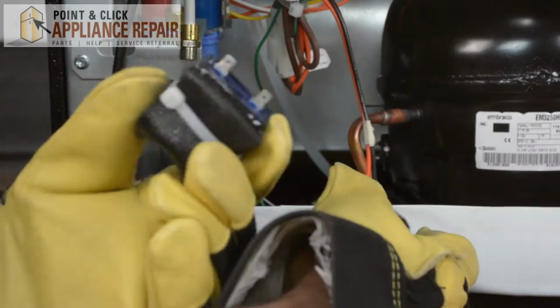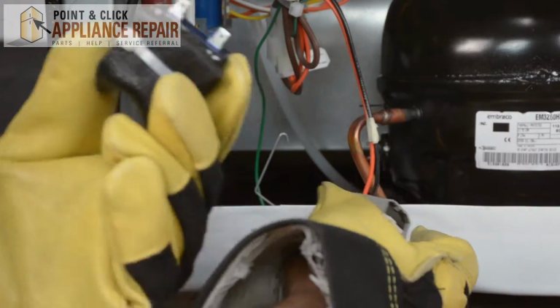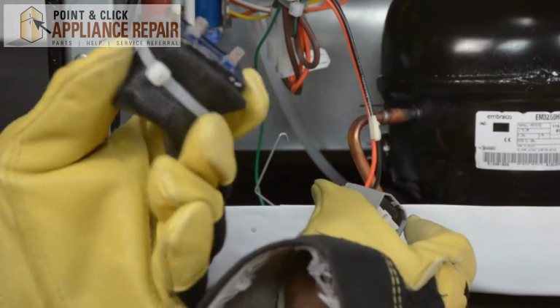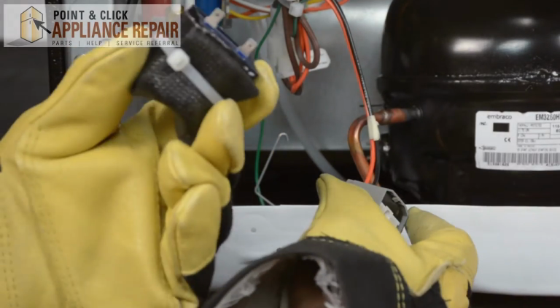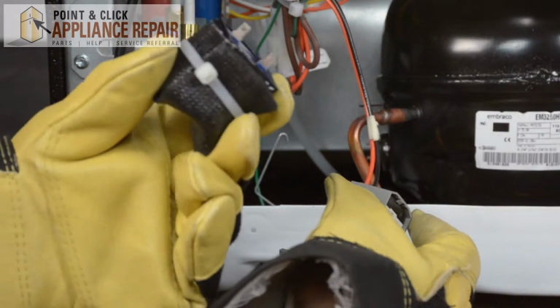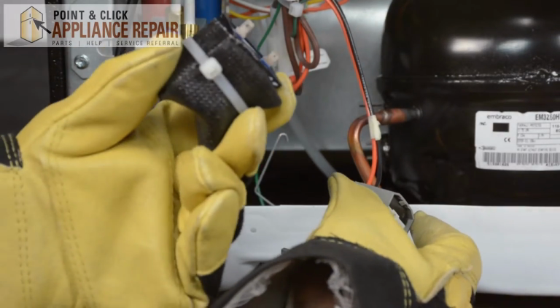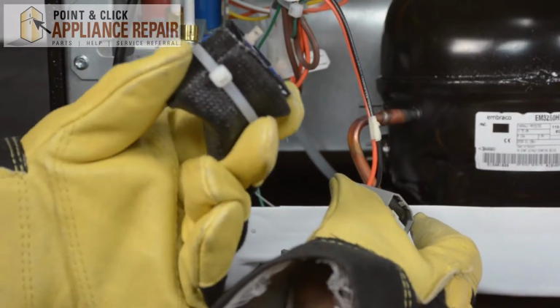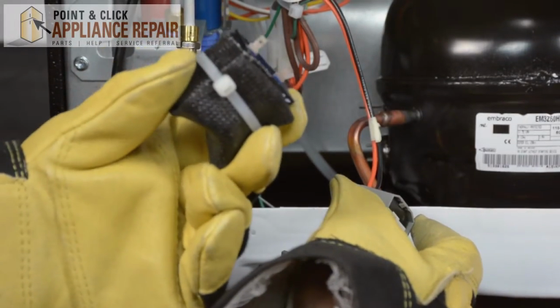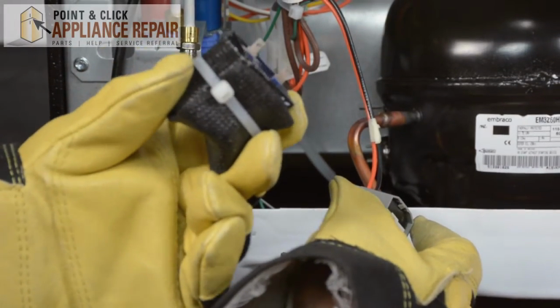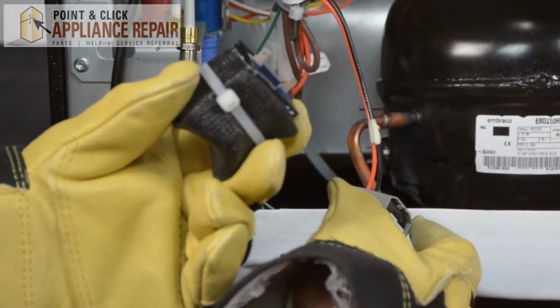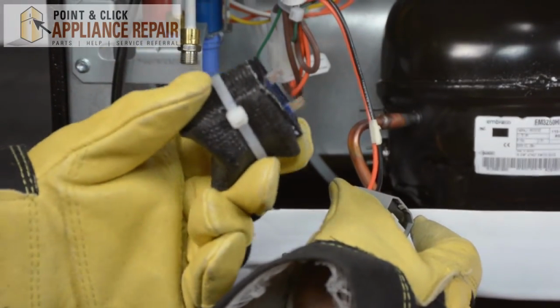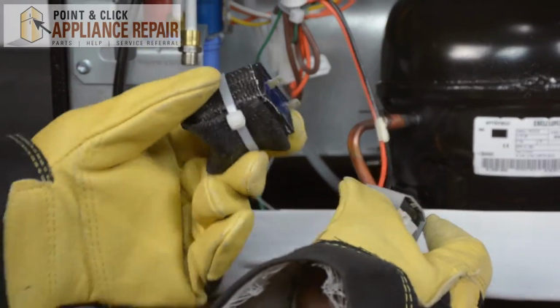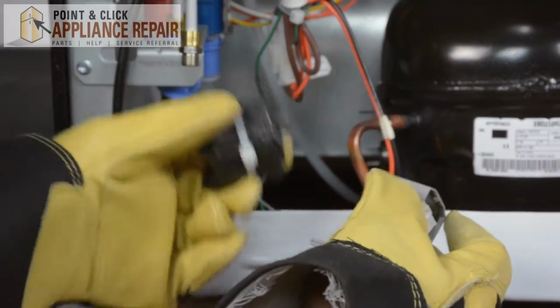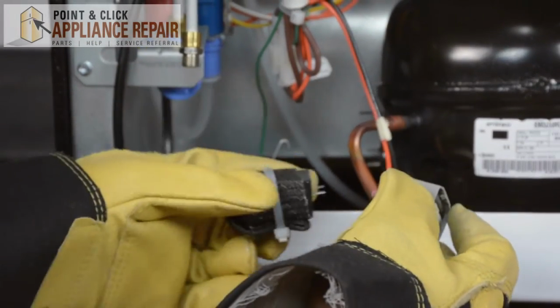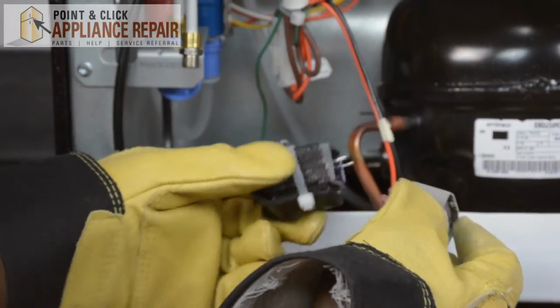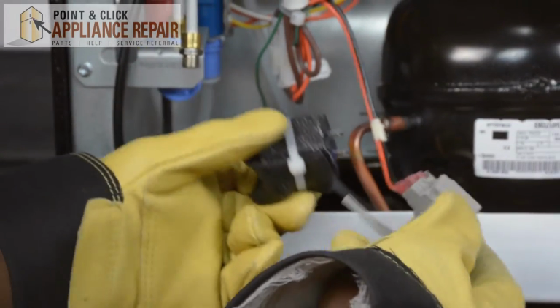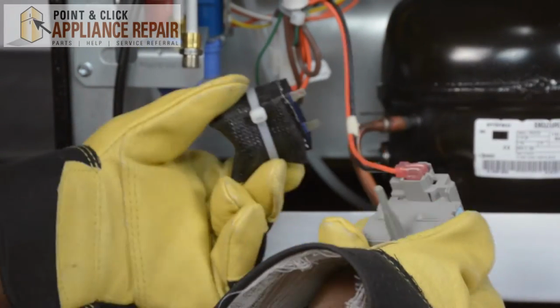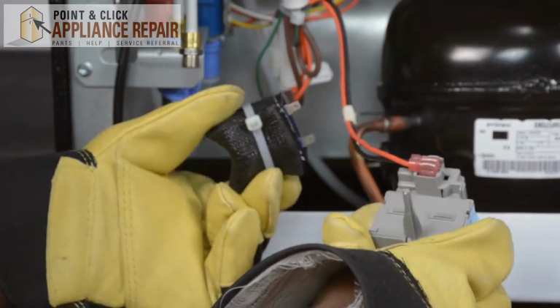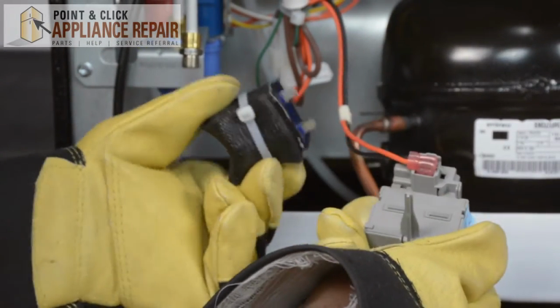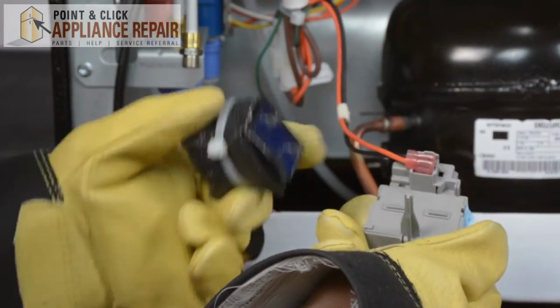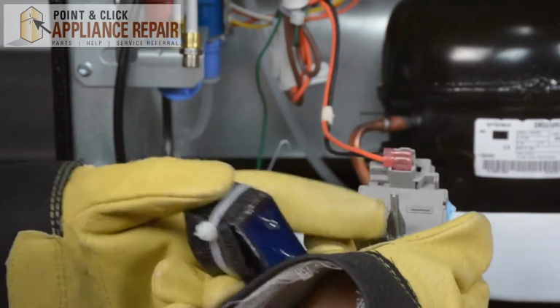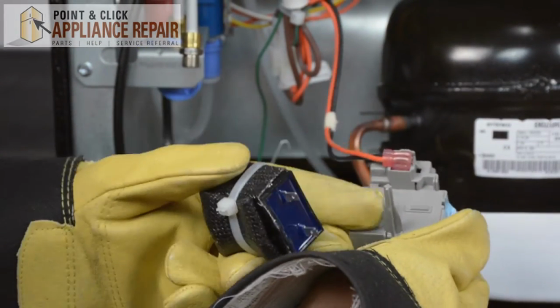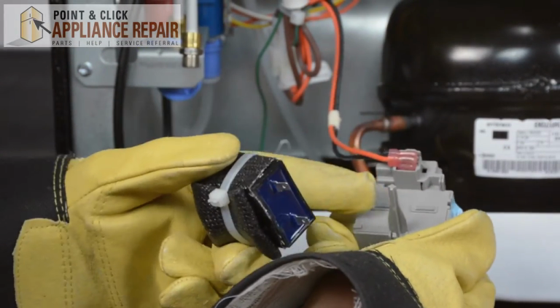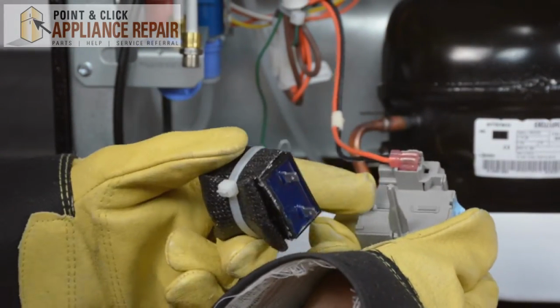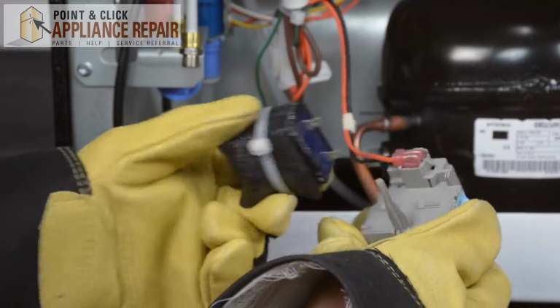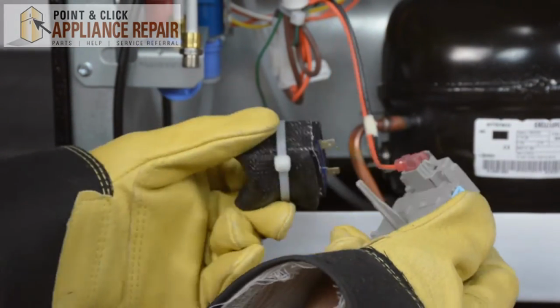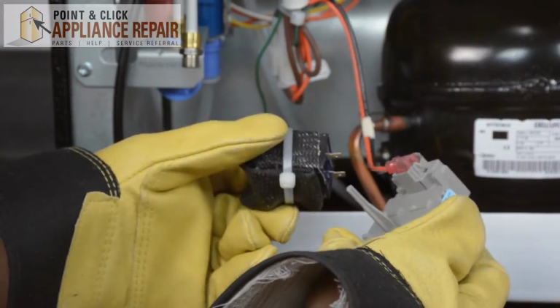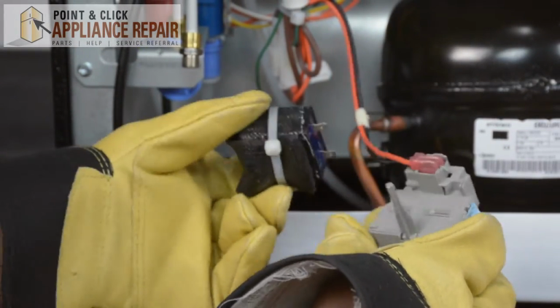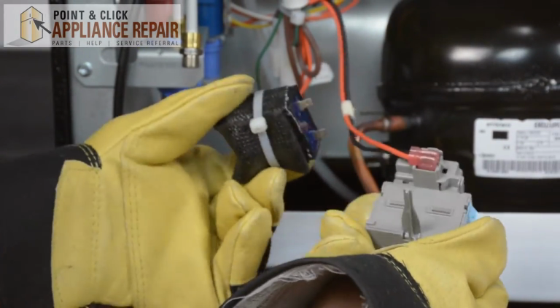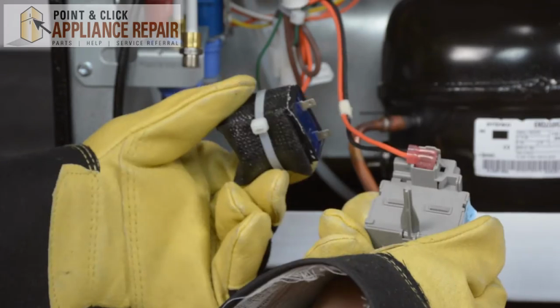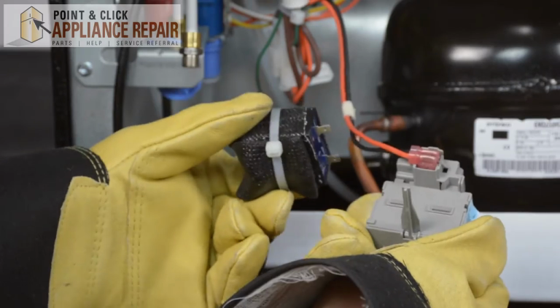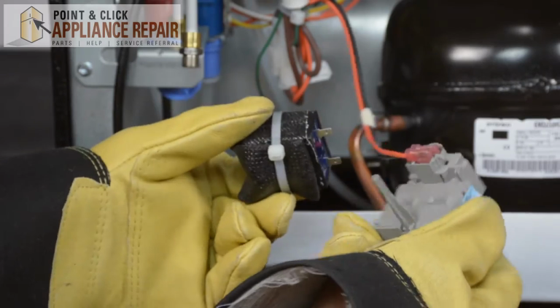Take your new capacitor, which you can order off our website, place it on, and slide it right into place.